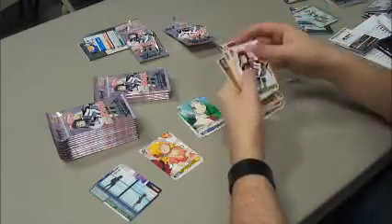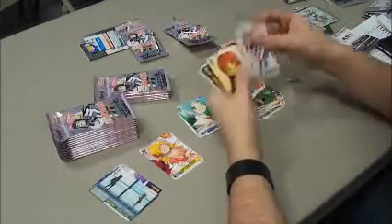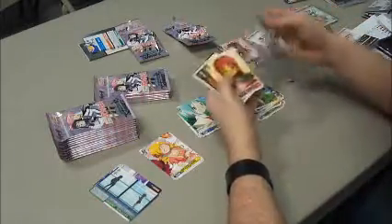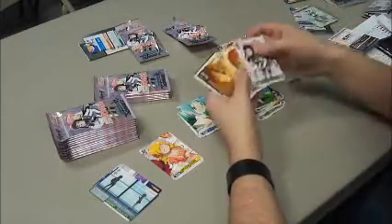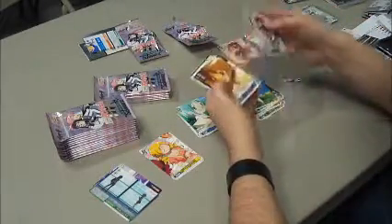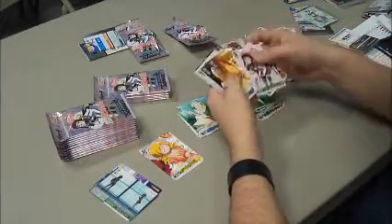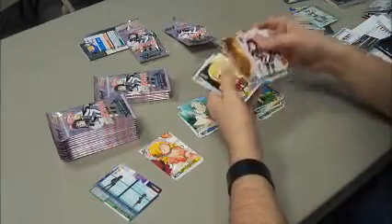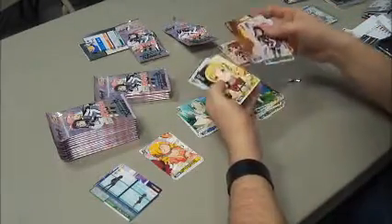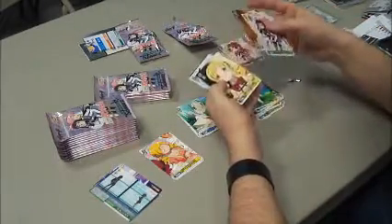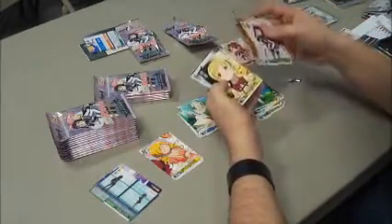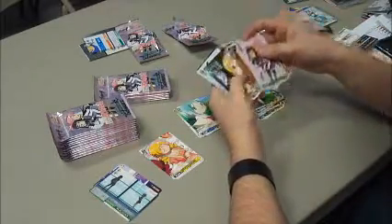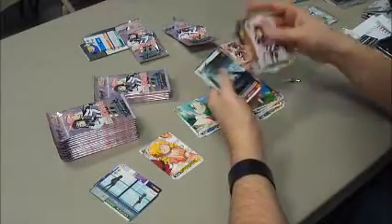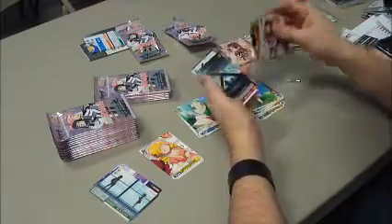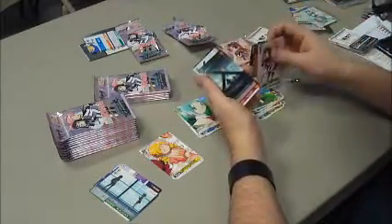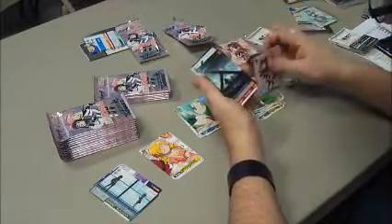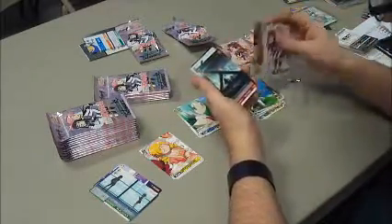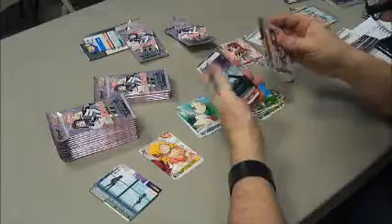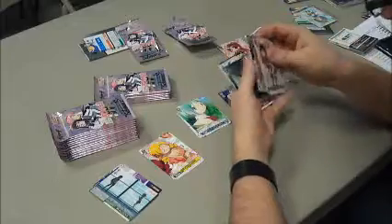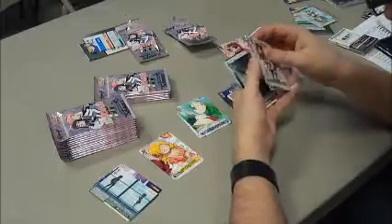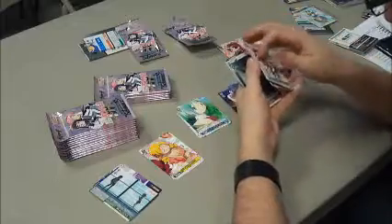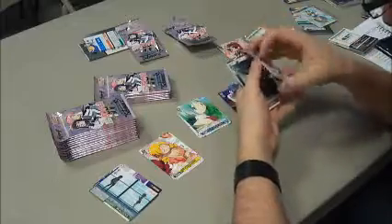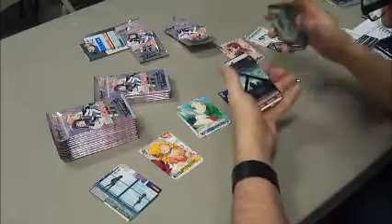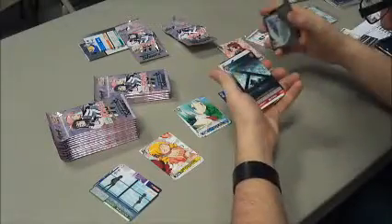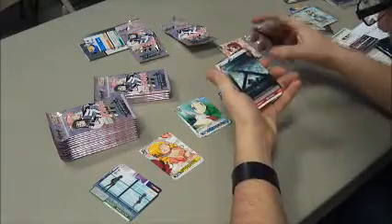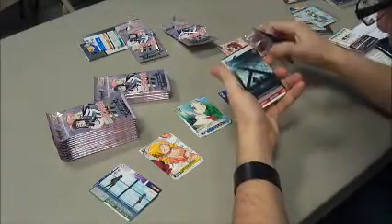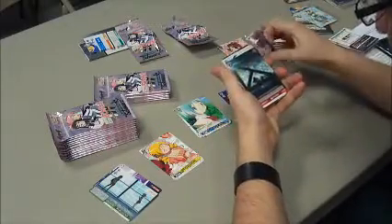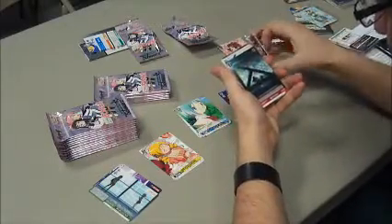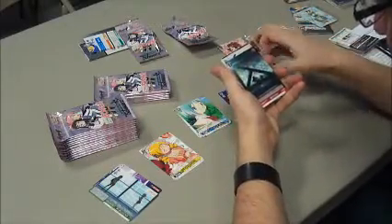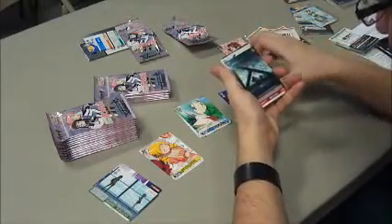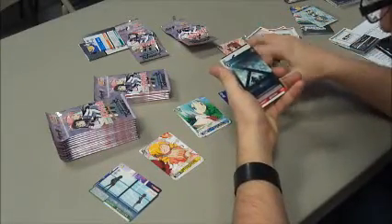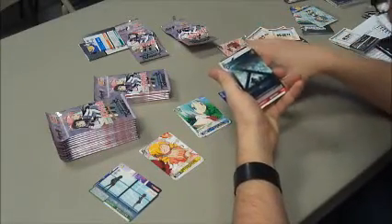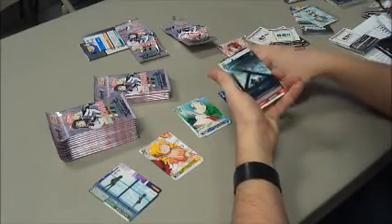The card in the back is the points card. If it has an exclamation point, that's hazara — that means 'try again.'